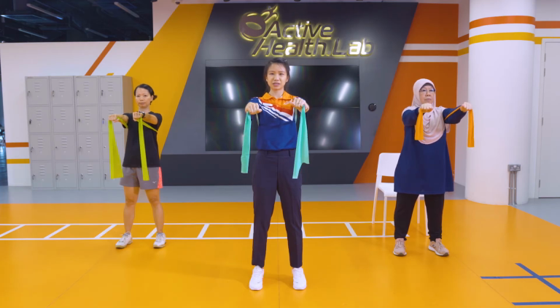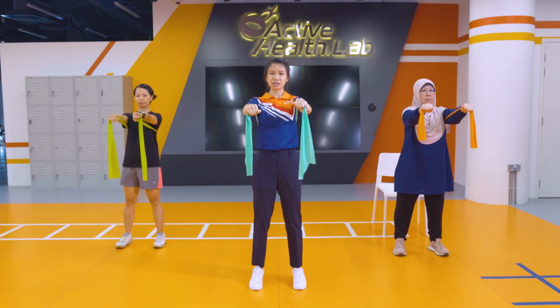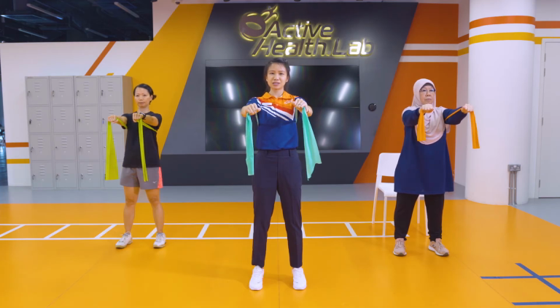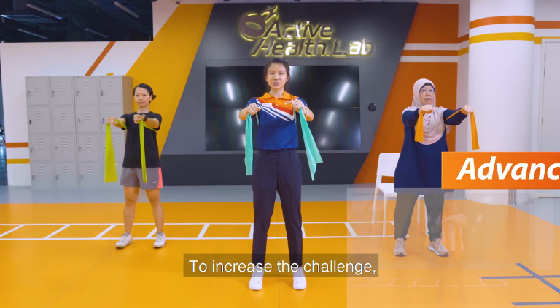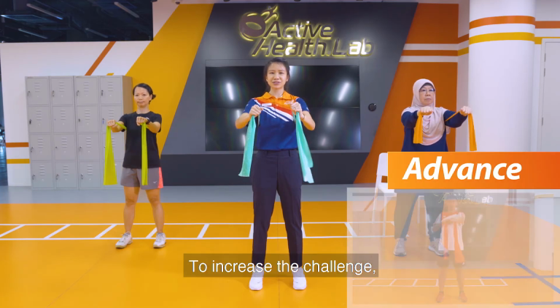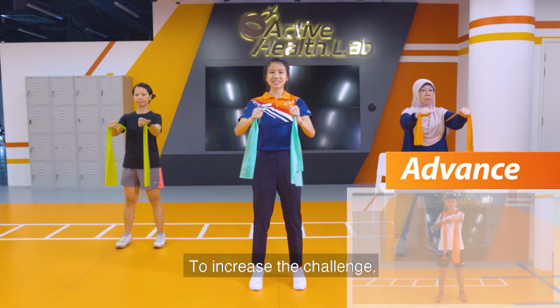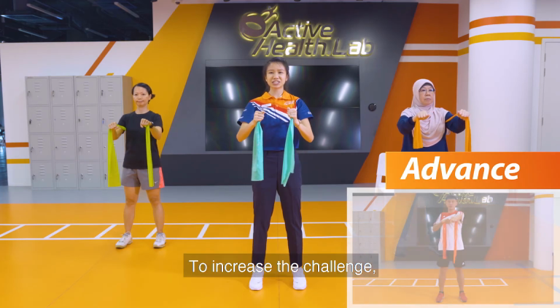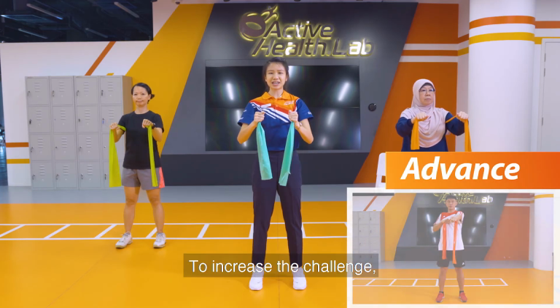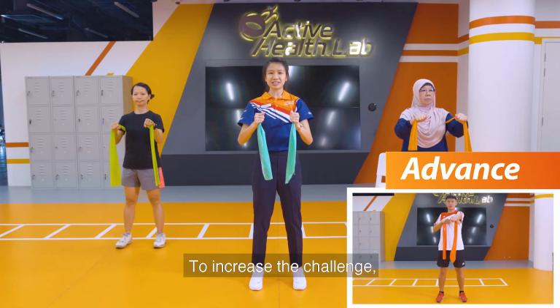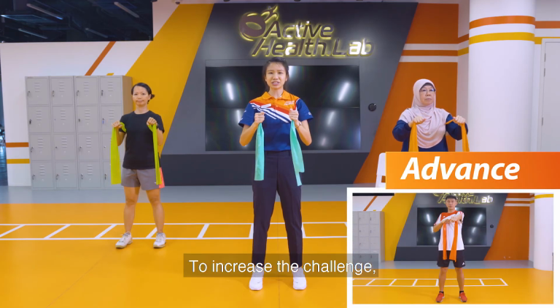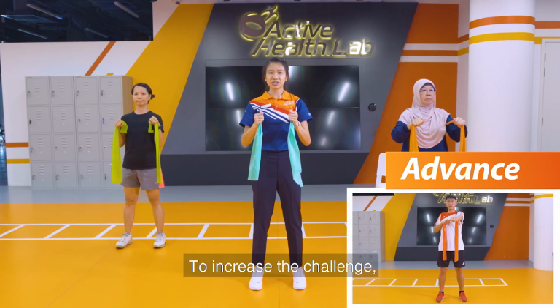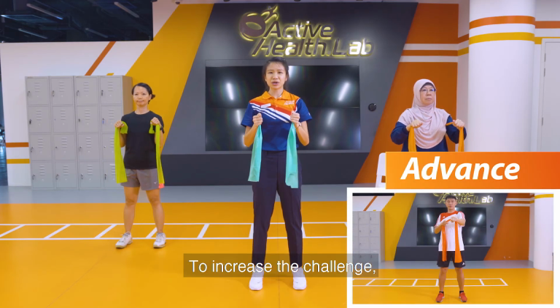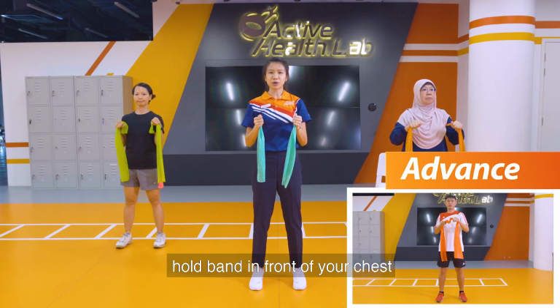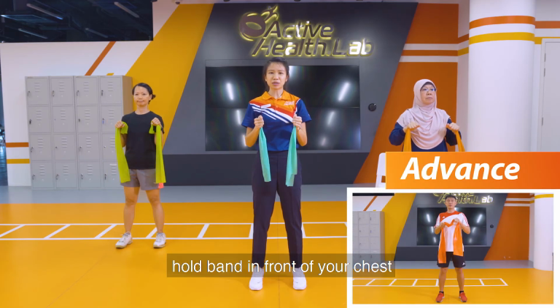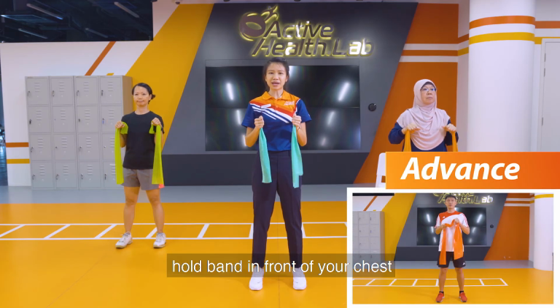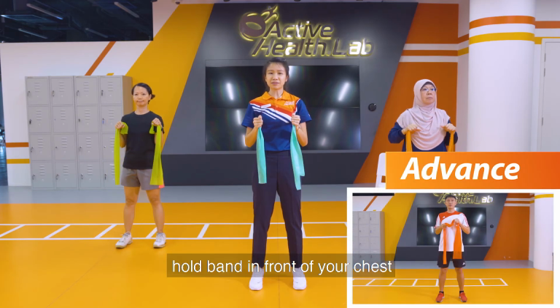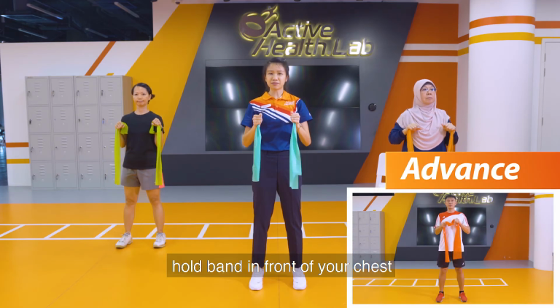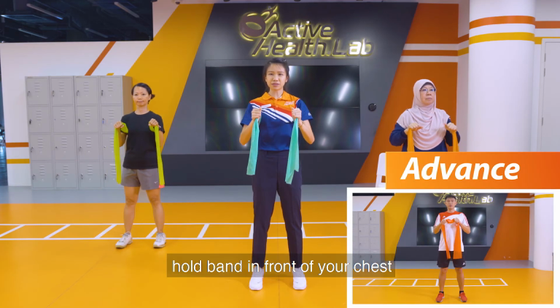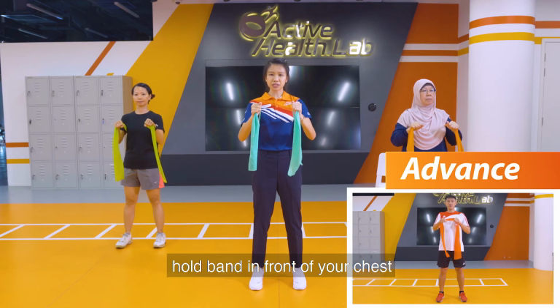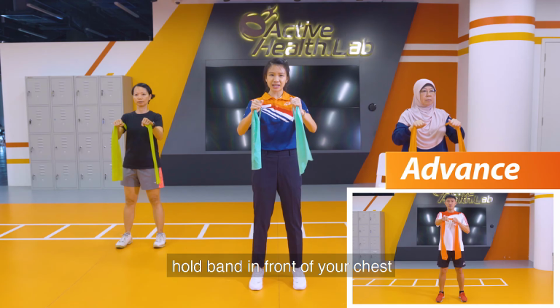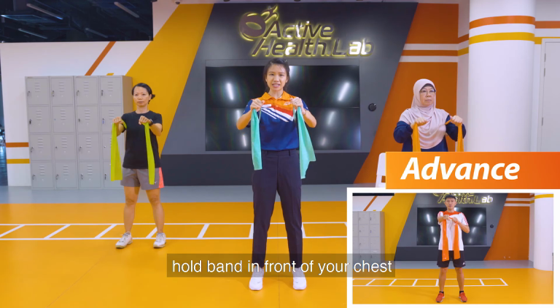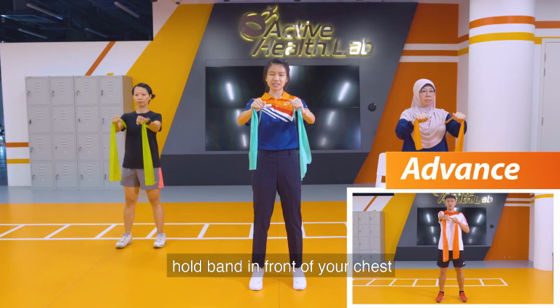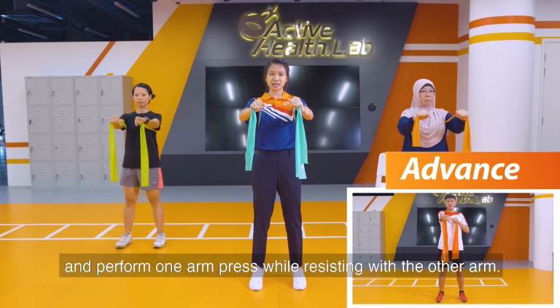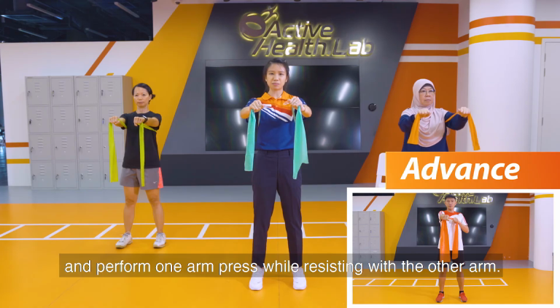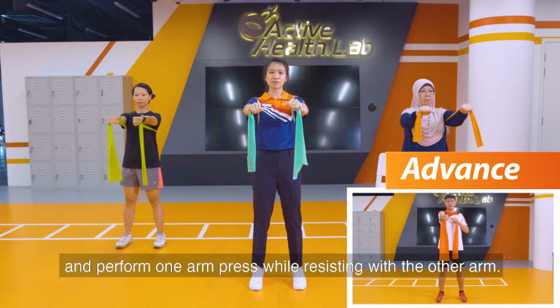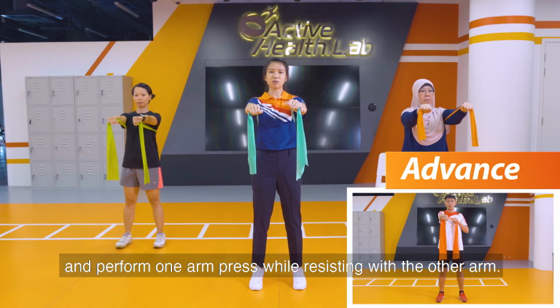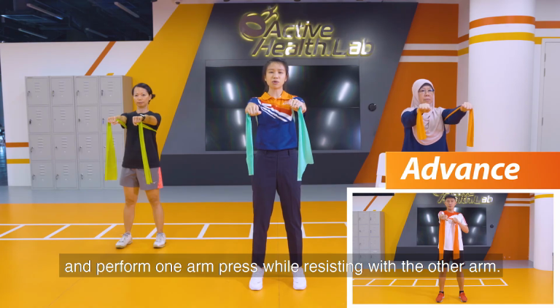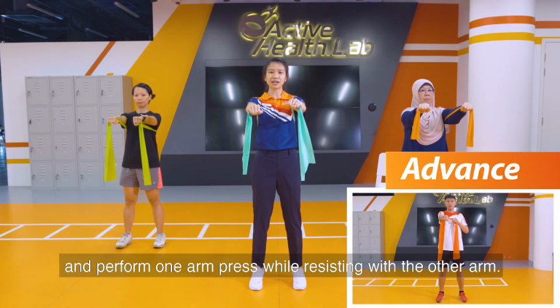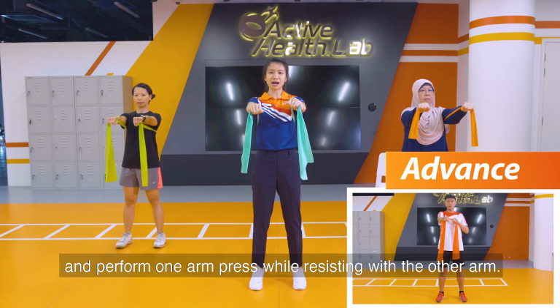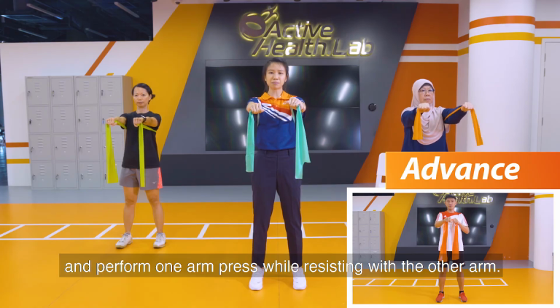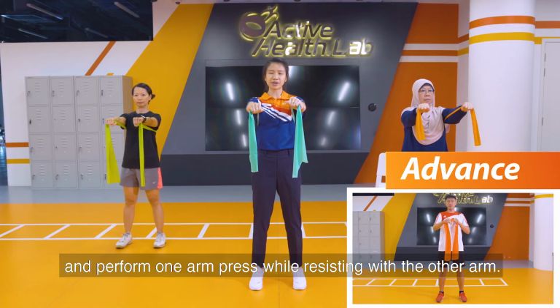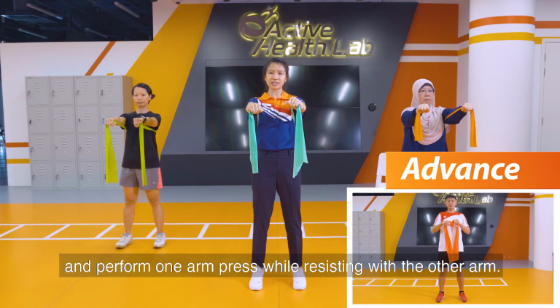To increase the challenge, hold the band in front of your chest and perform a one arm press.